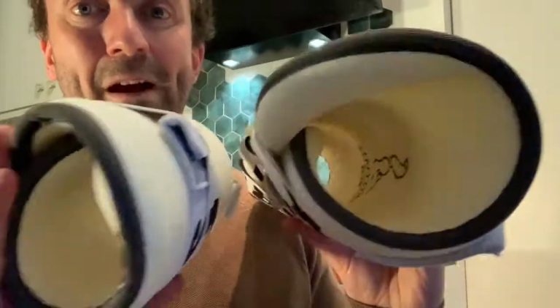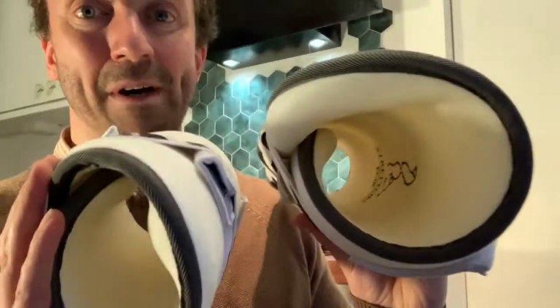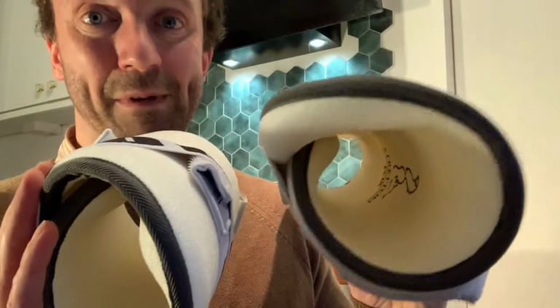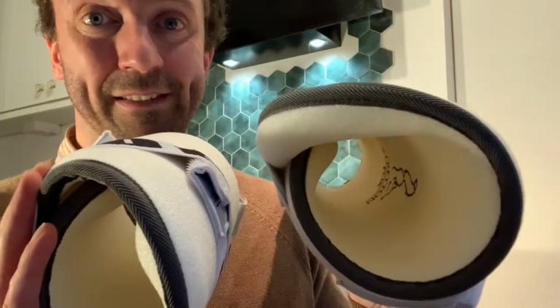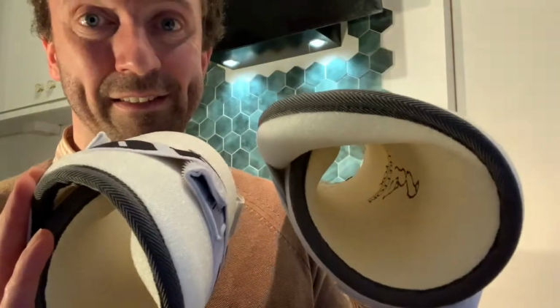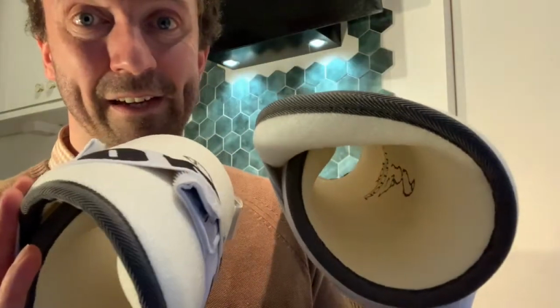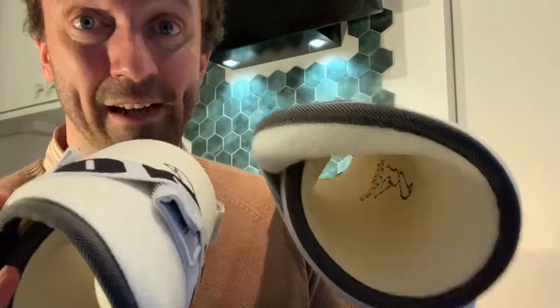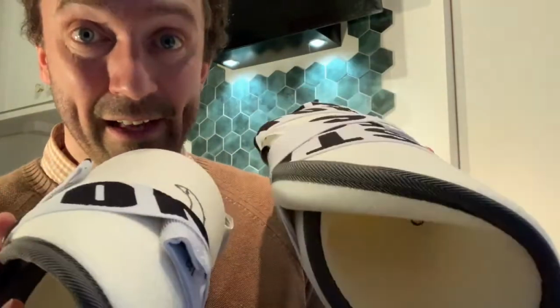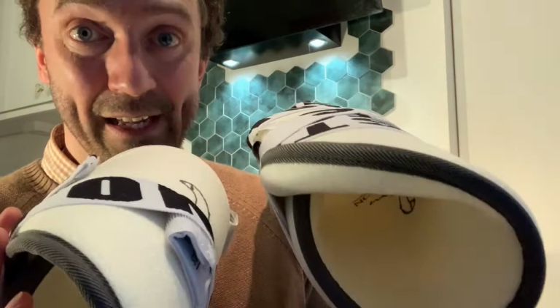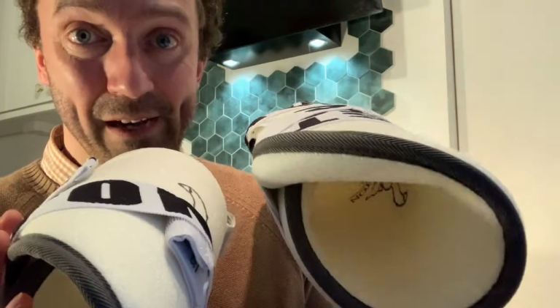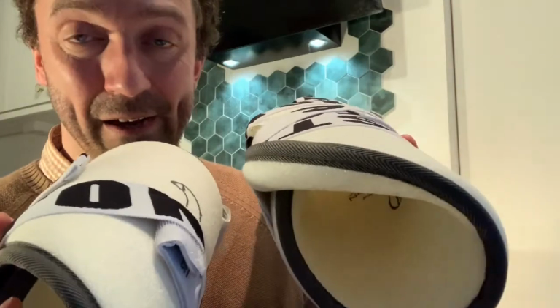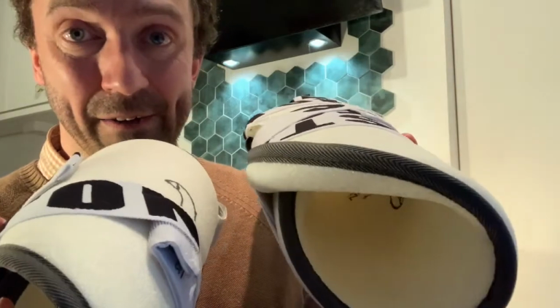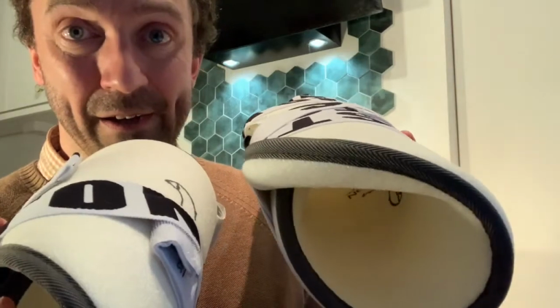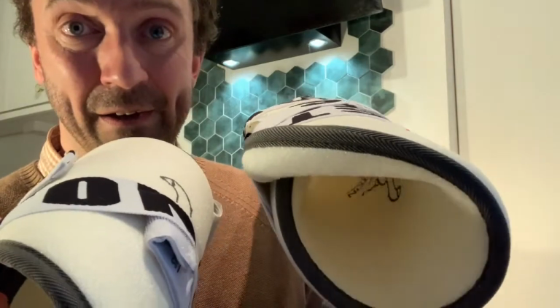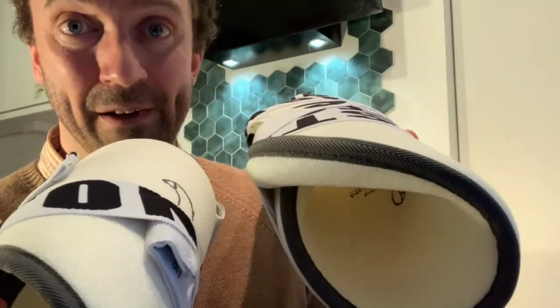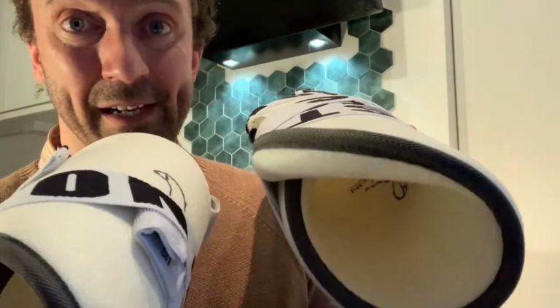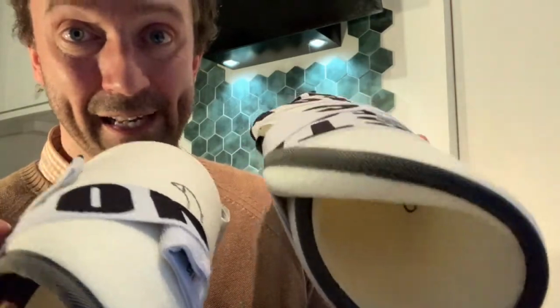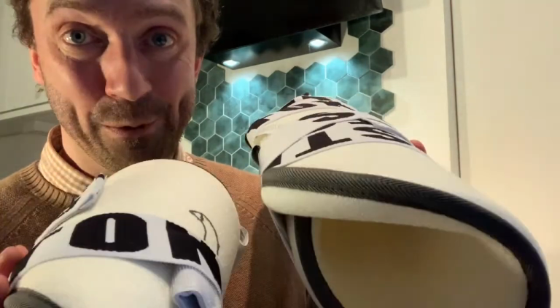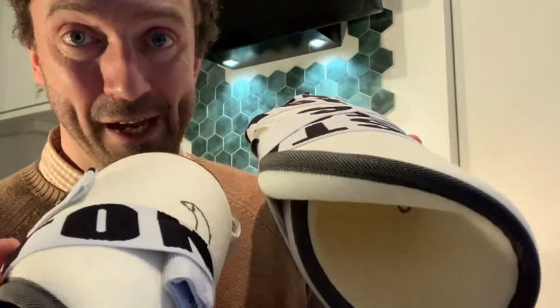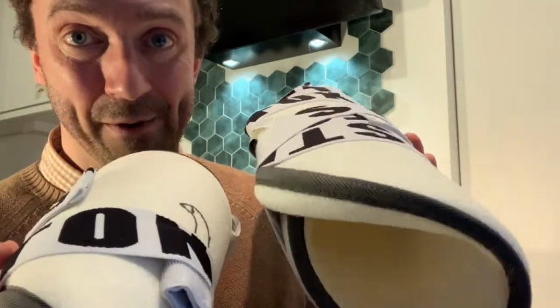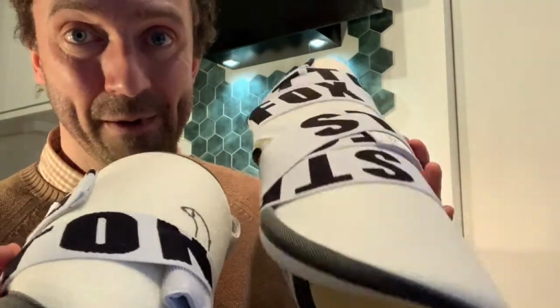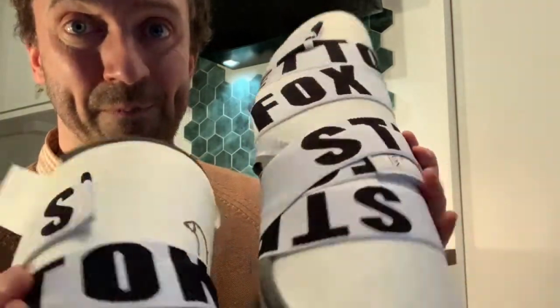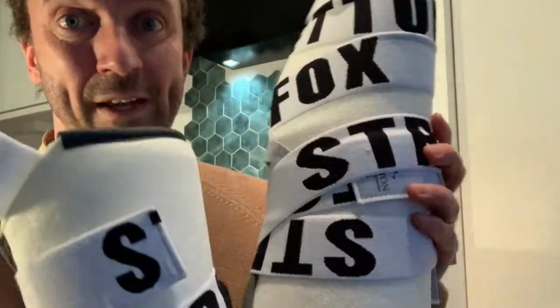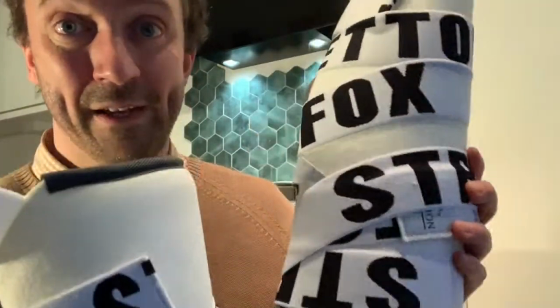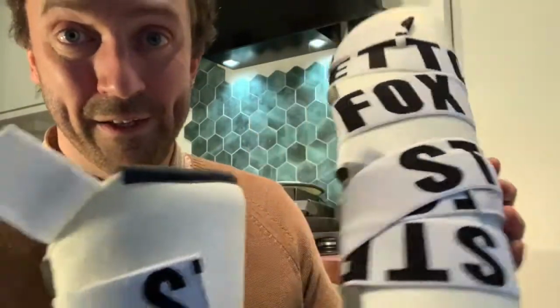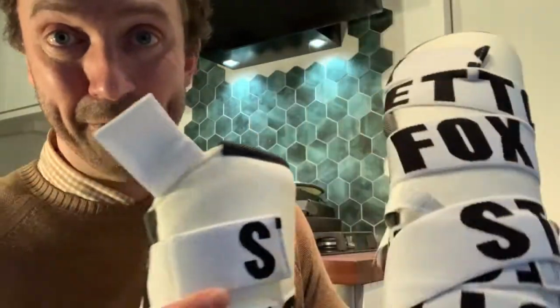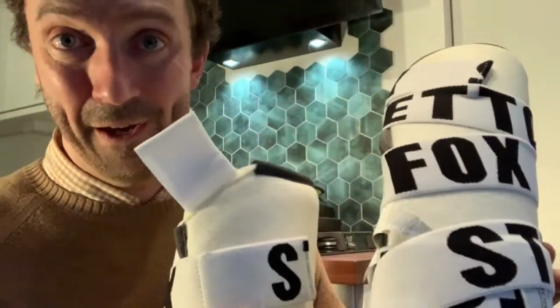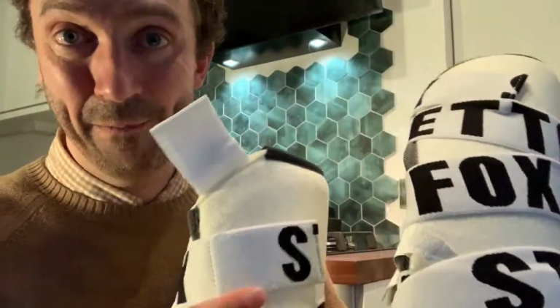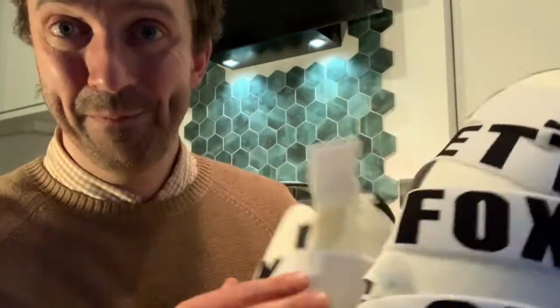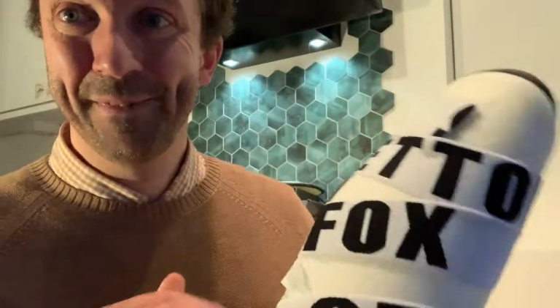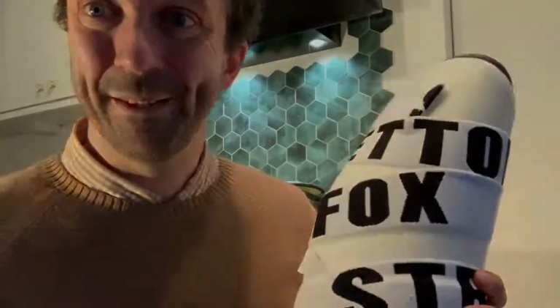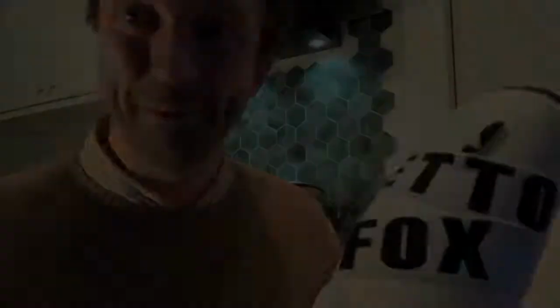Wrap it up nice and tight, leave it alone, let it cool down — off you go. Nice one.